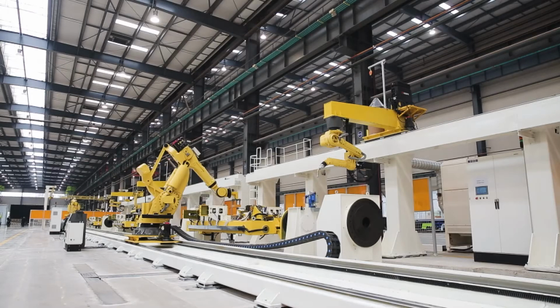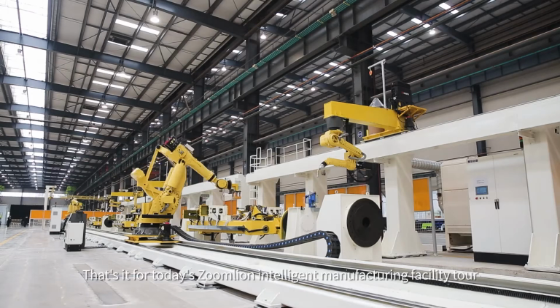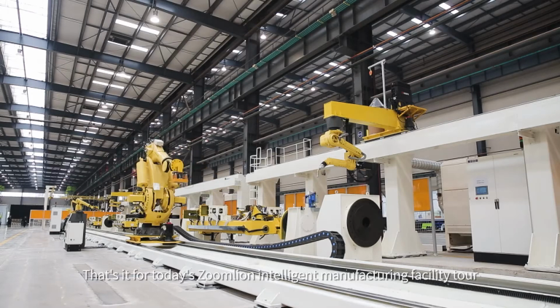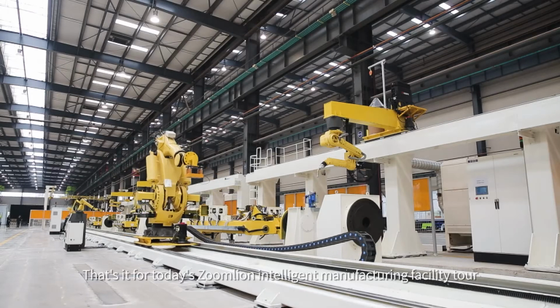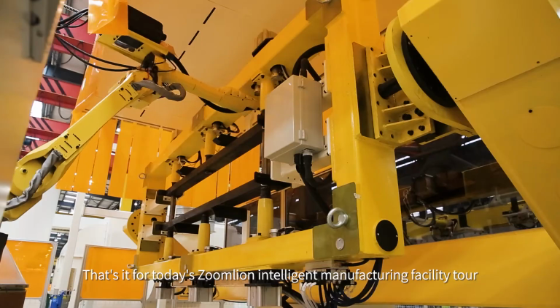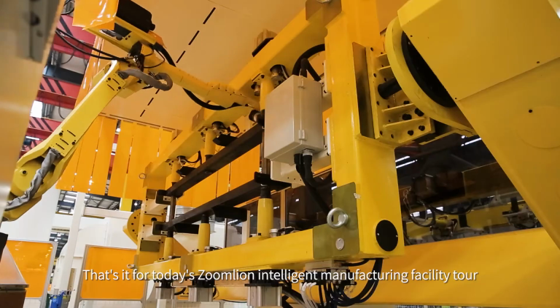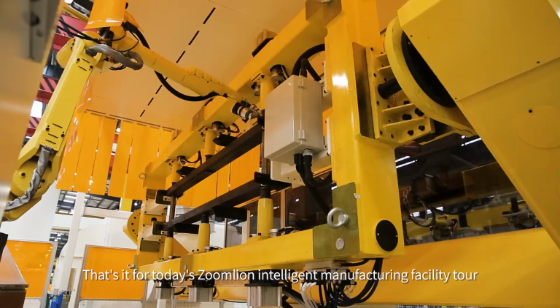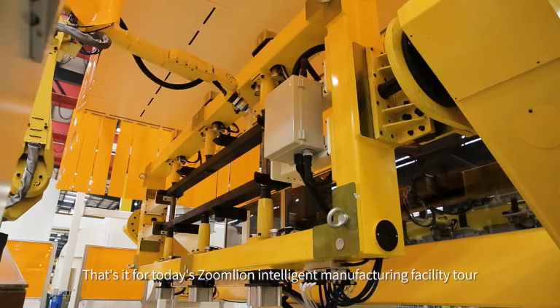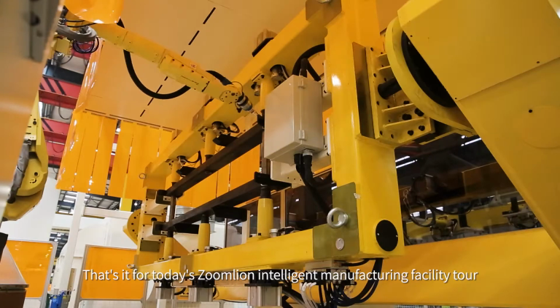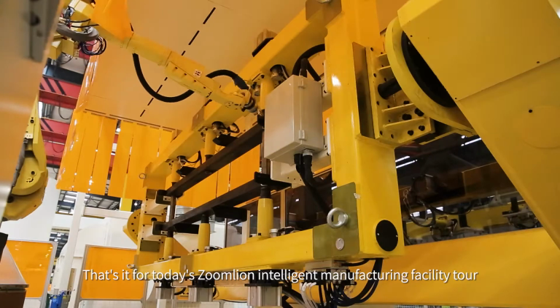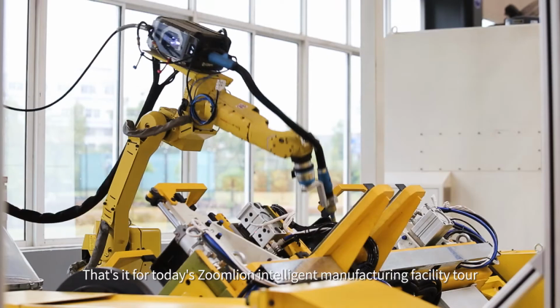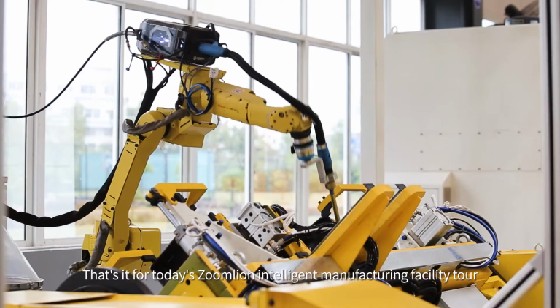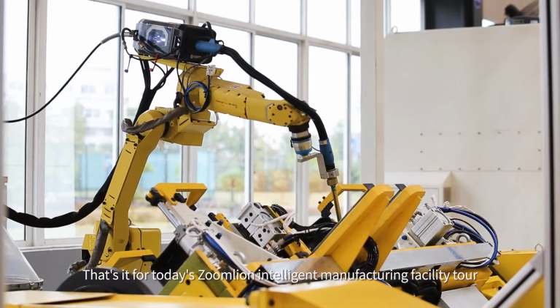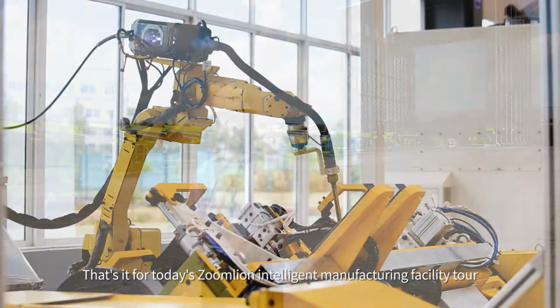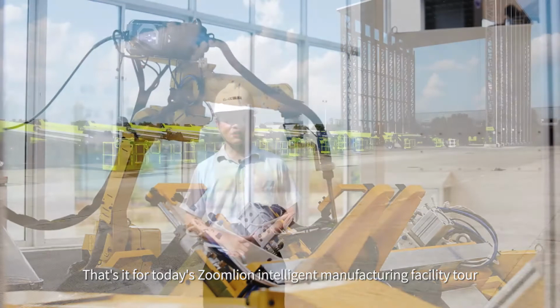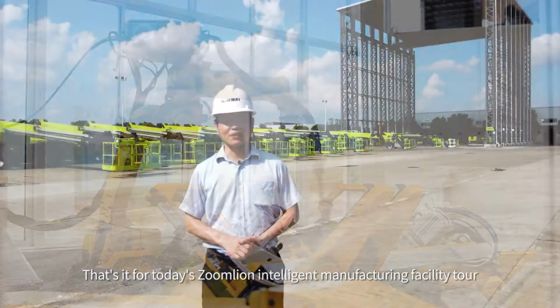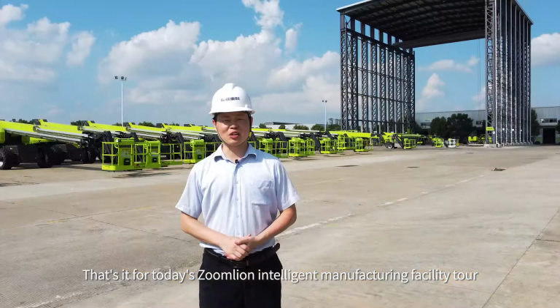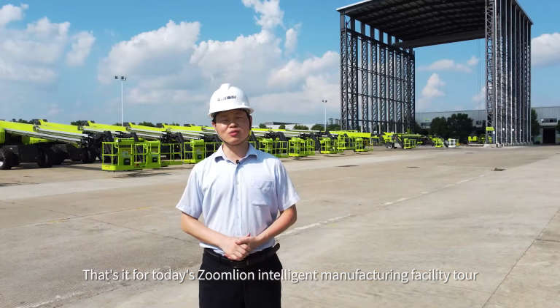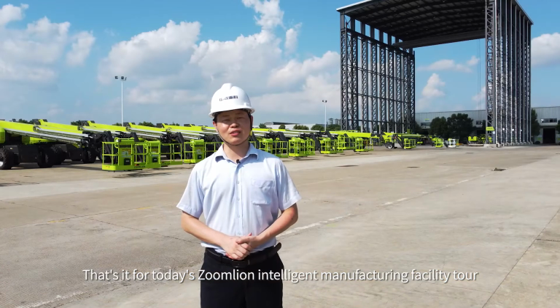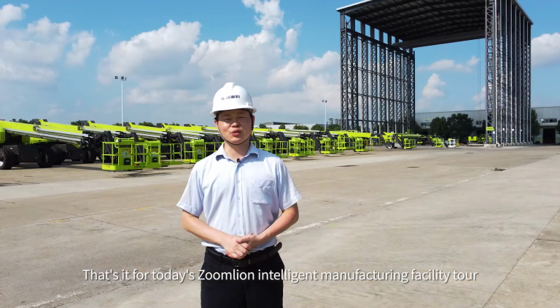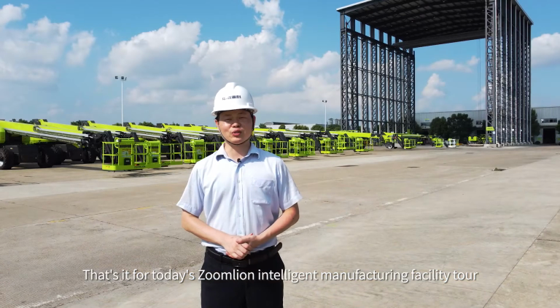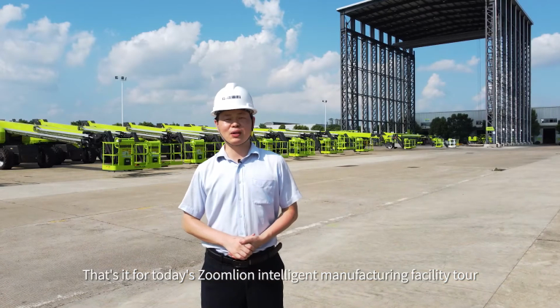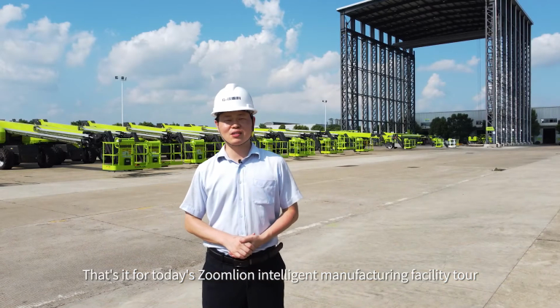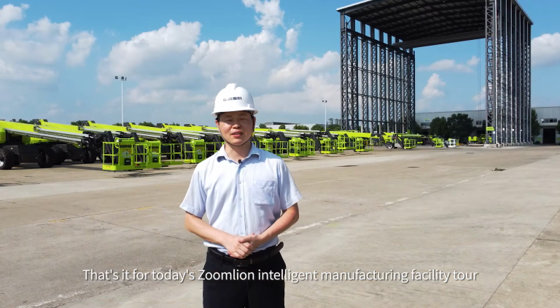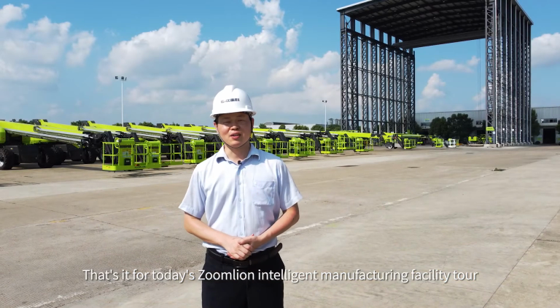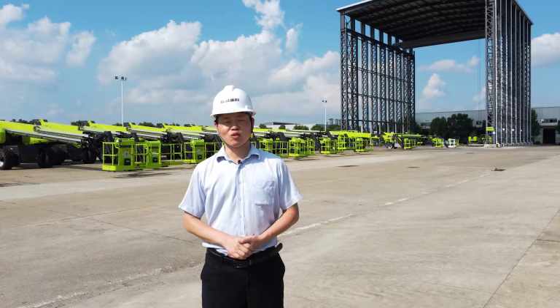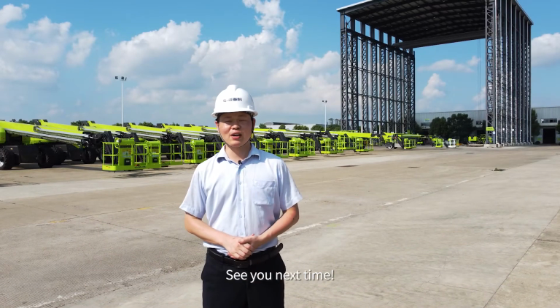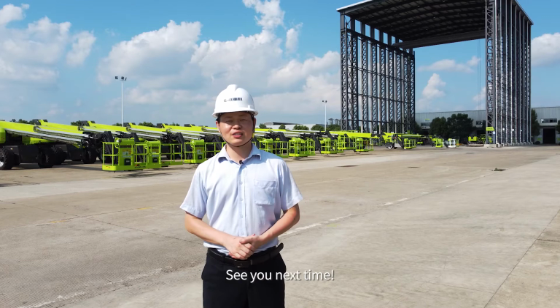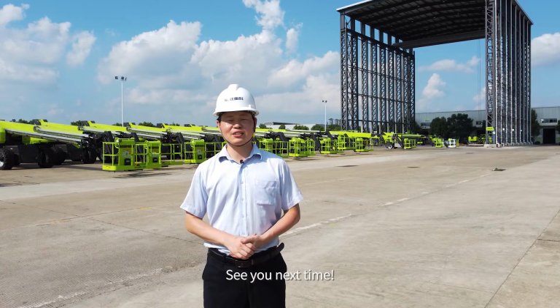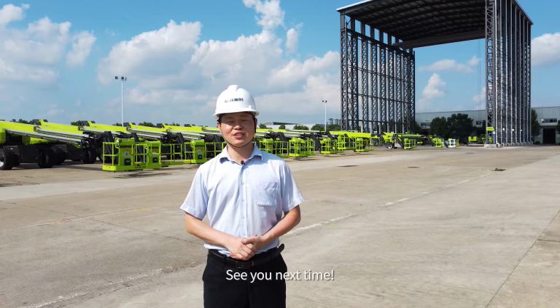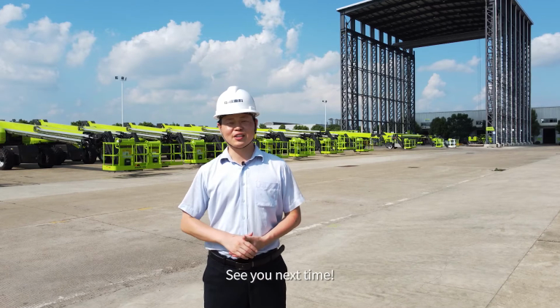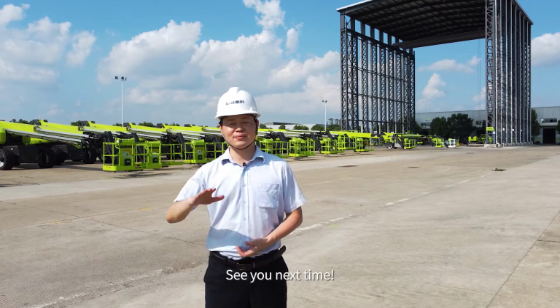That's it for today's Zumline Intelligent Manufacturing Facility Tour. See you next time!